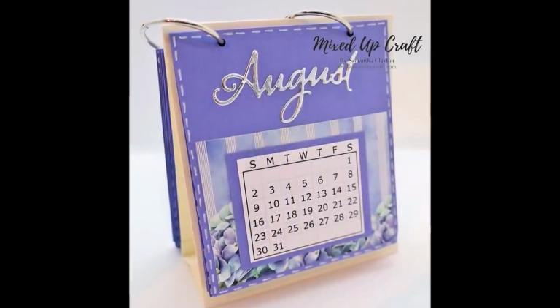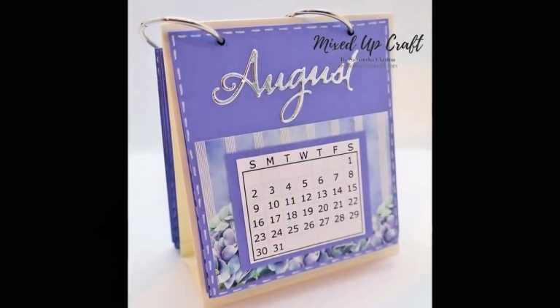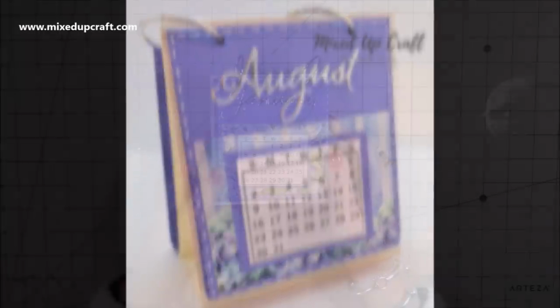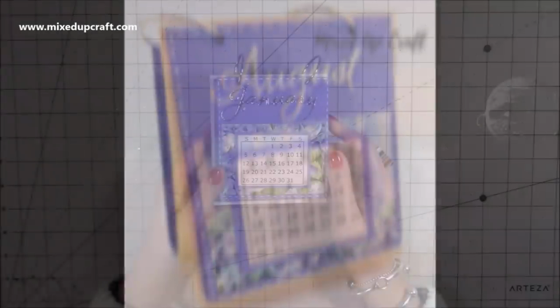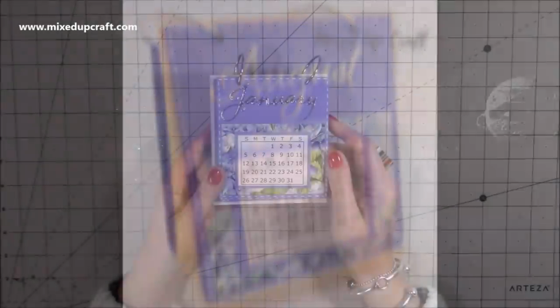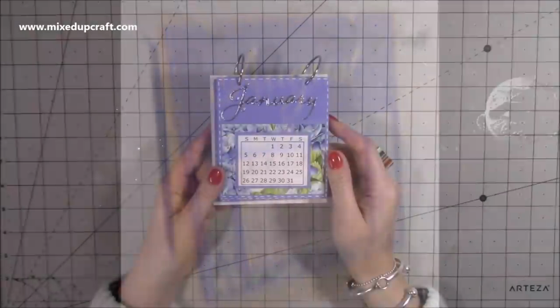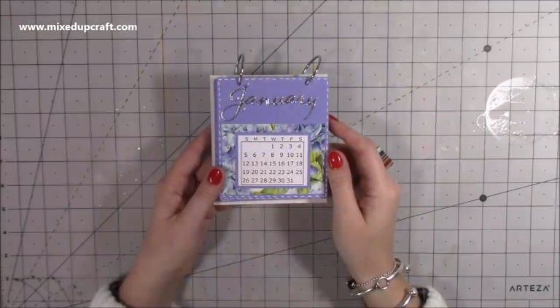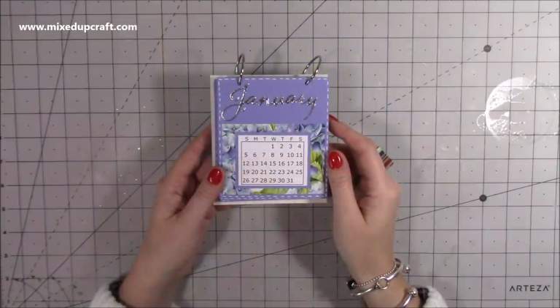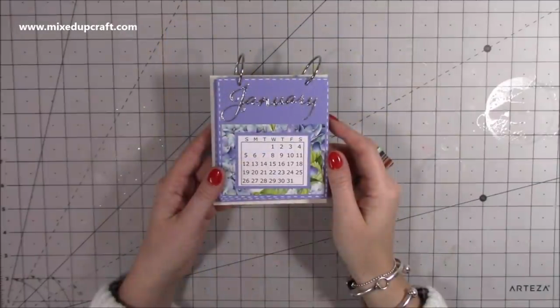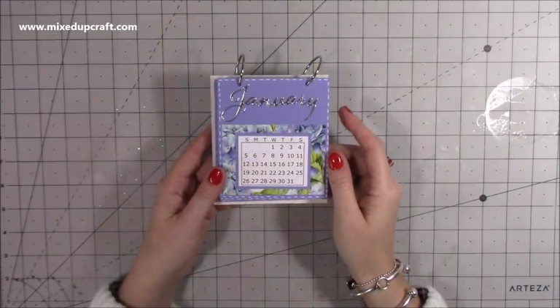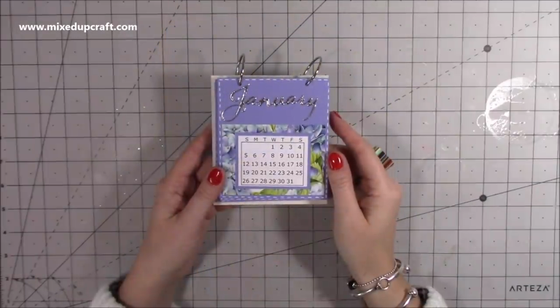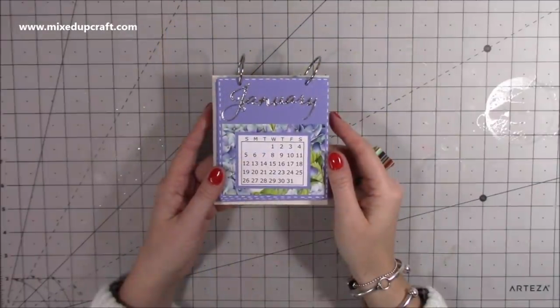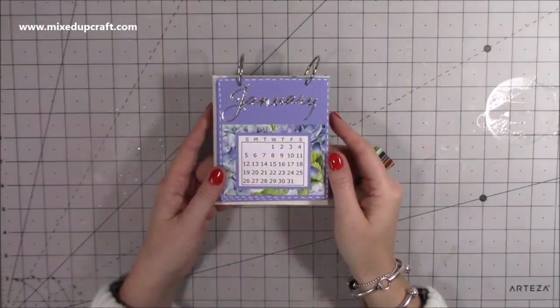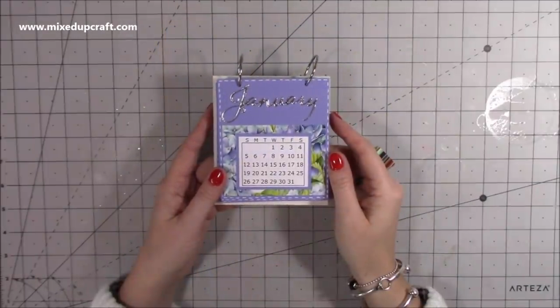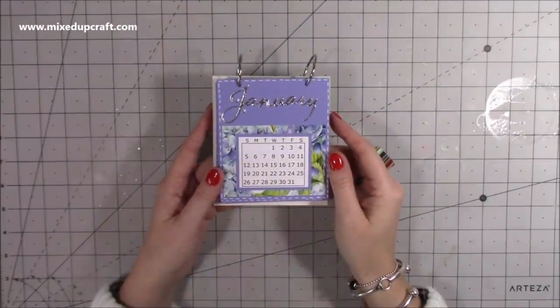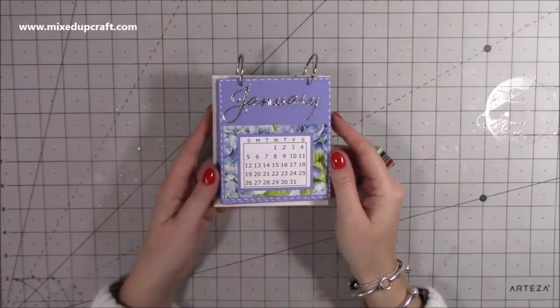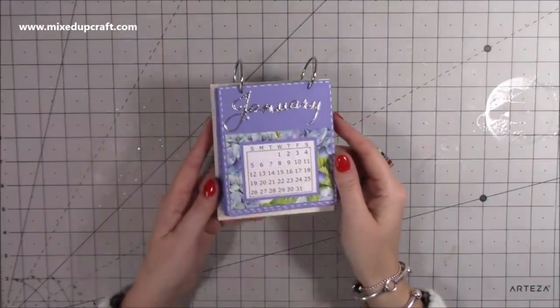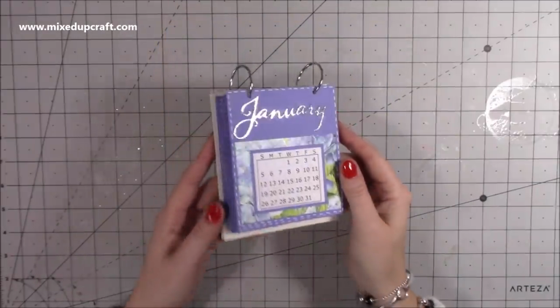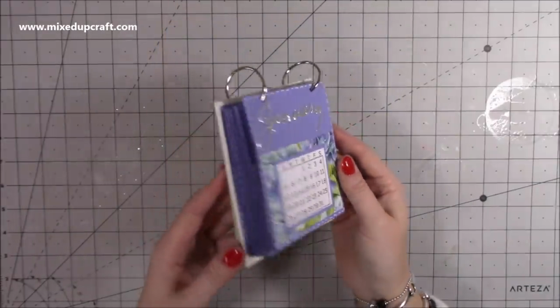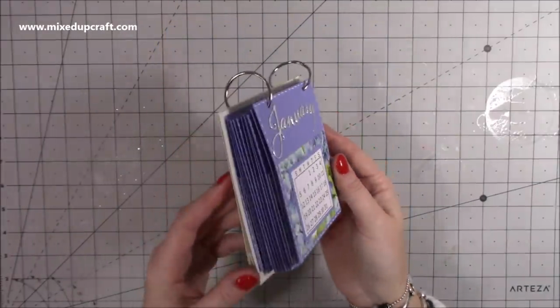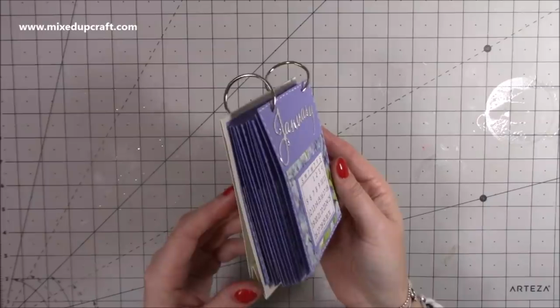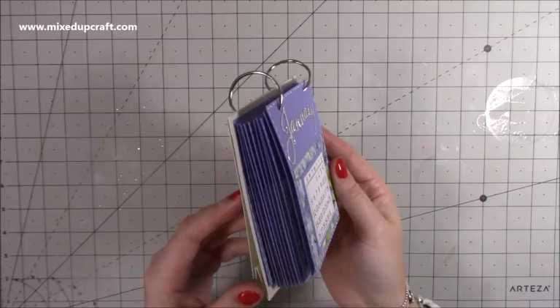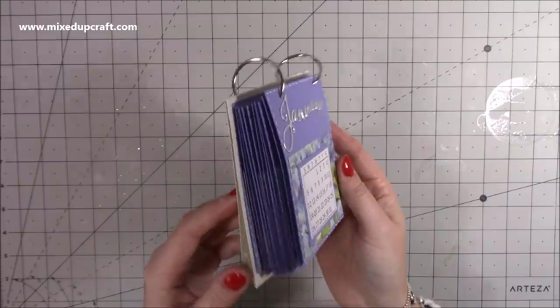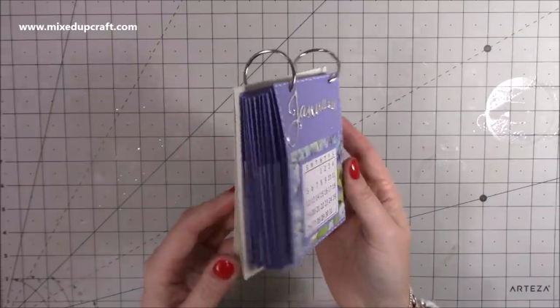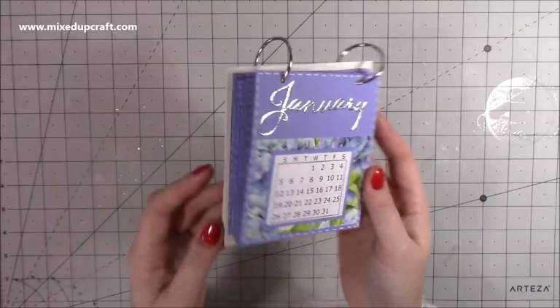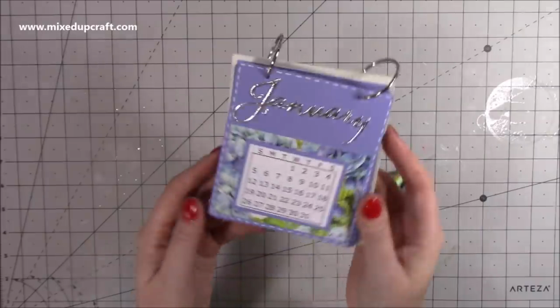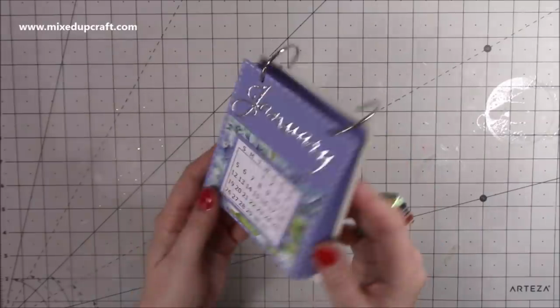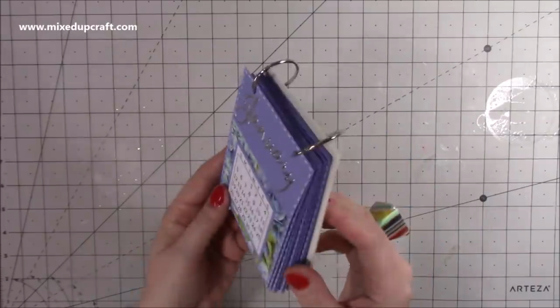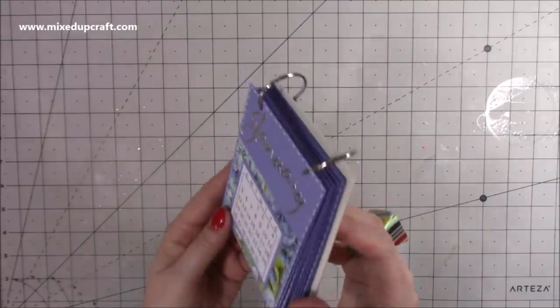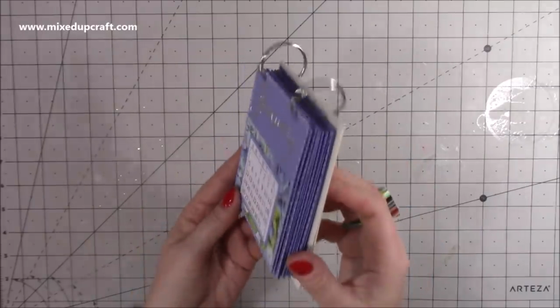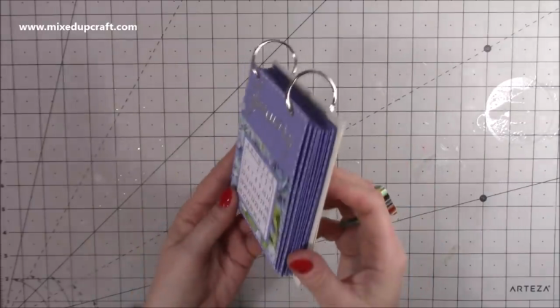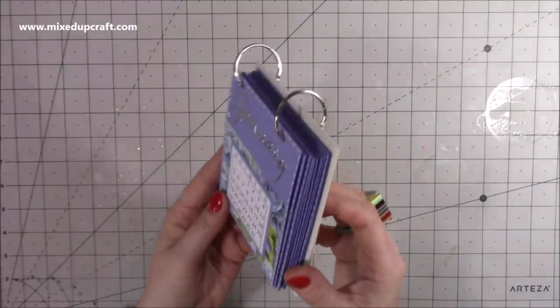Hi everybody, it's Sam at Mixed Up Craft. Thank you for watching my tutorial today. I'm going to be showing you how to make this really sweet little desk calendar.